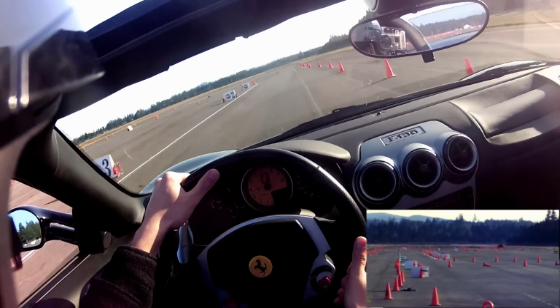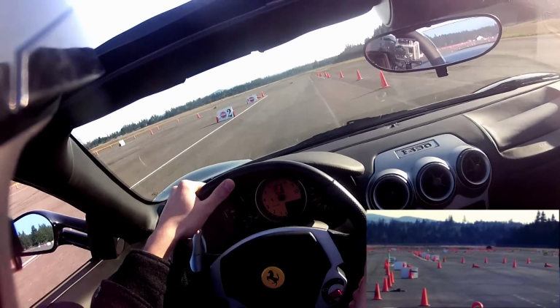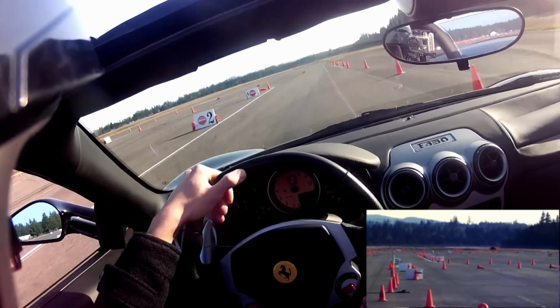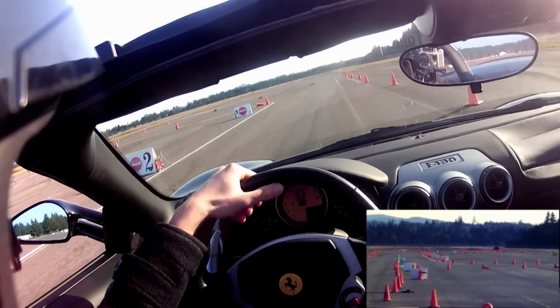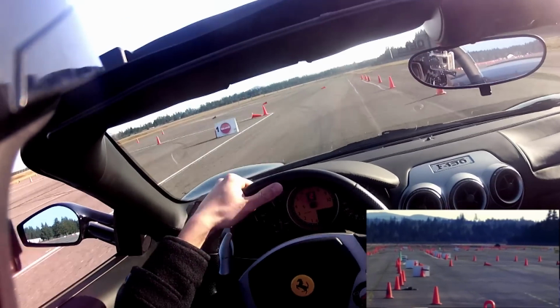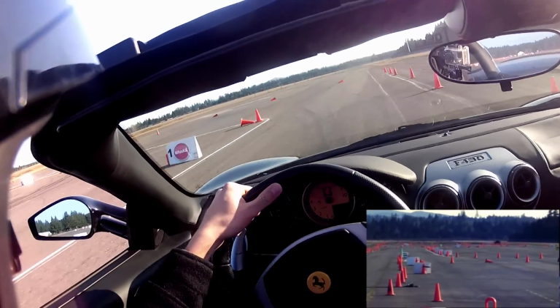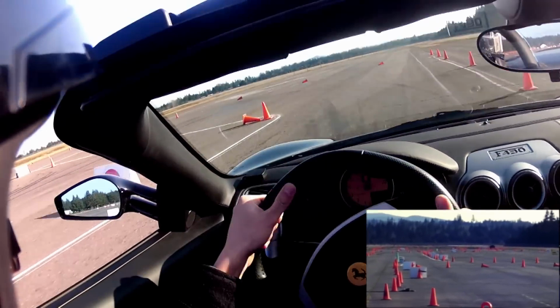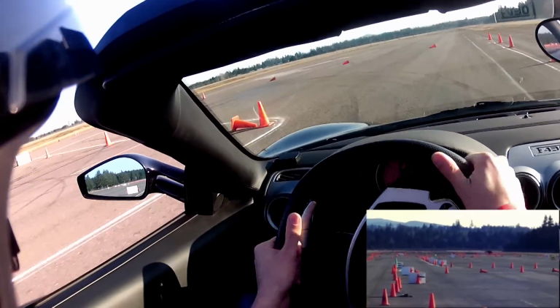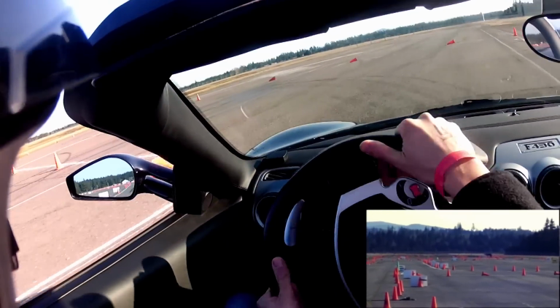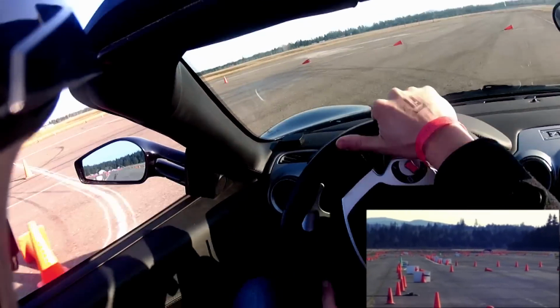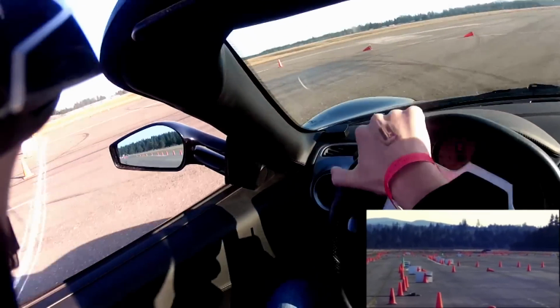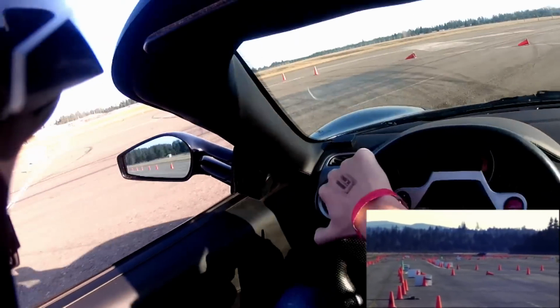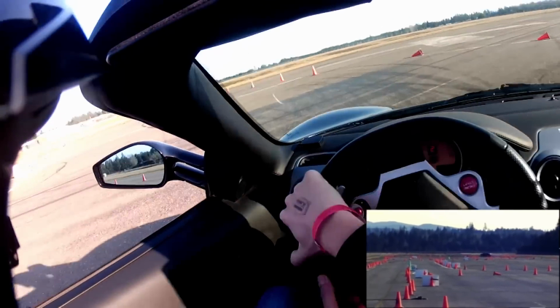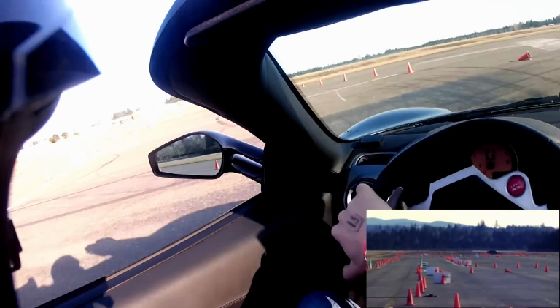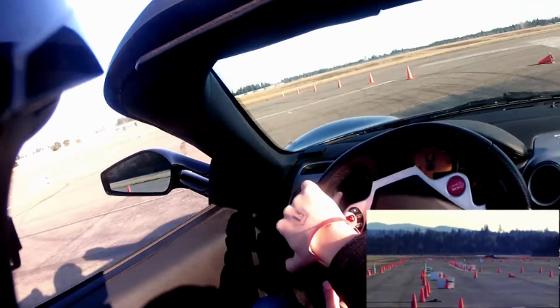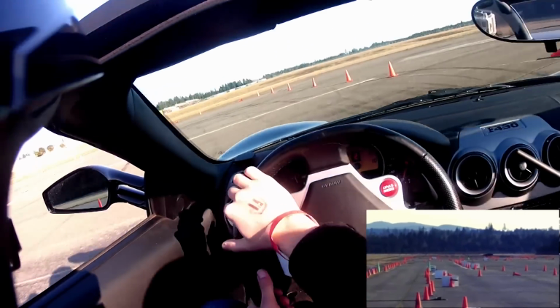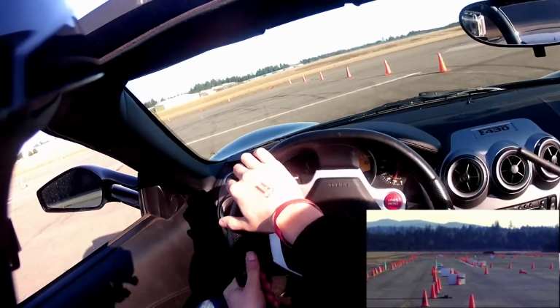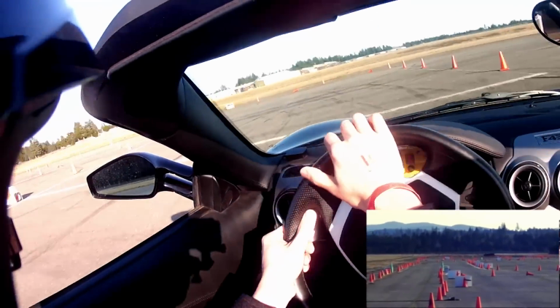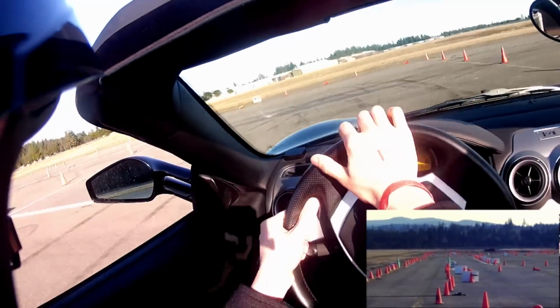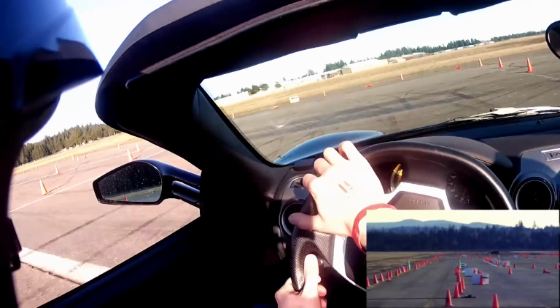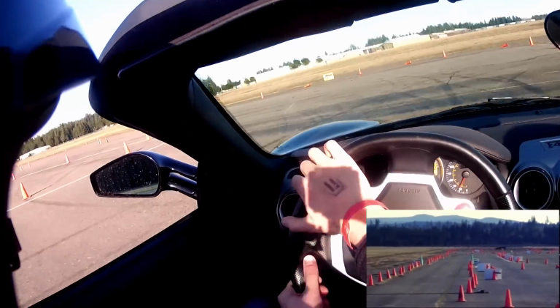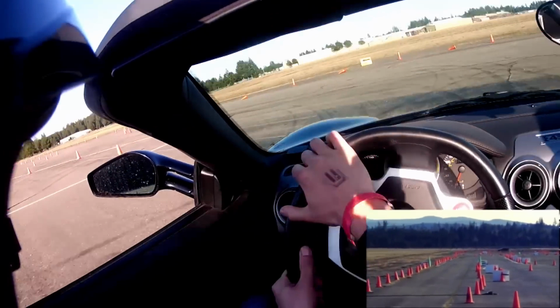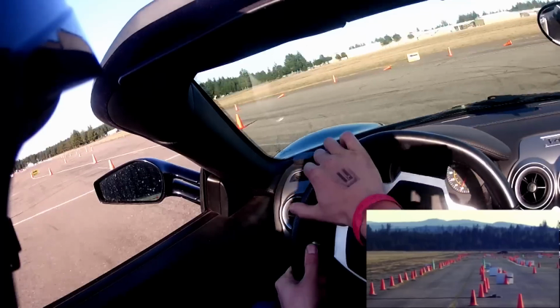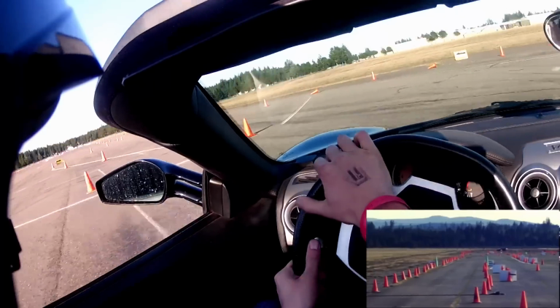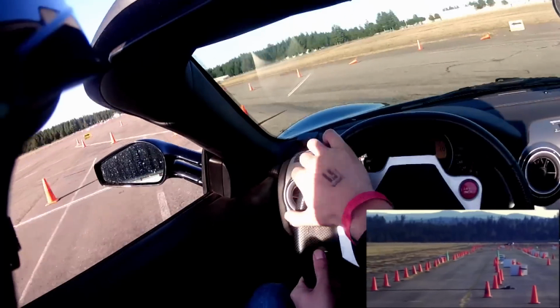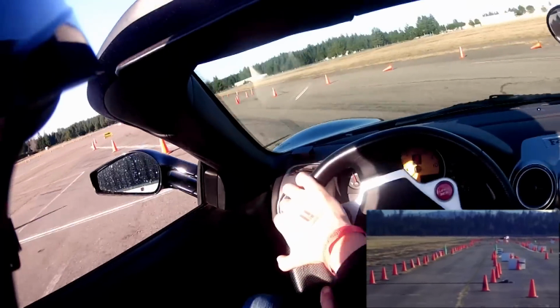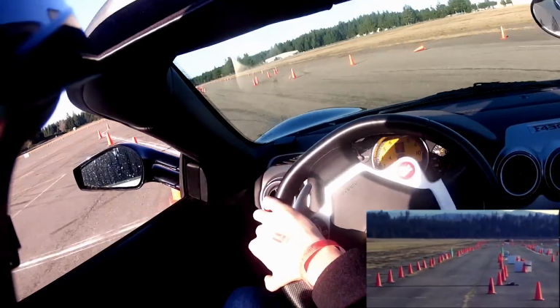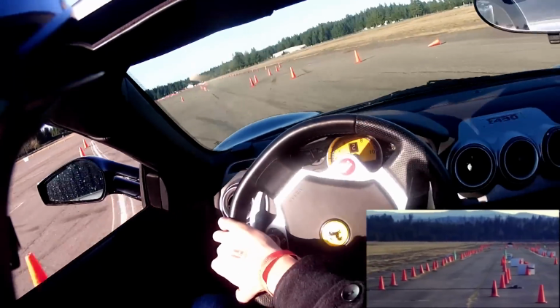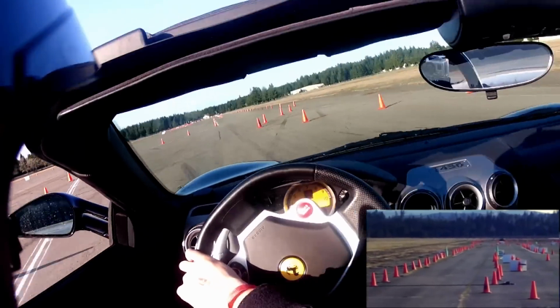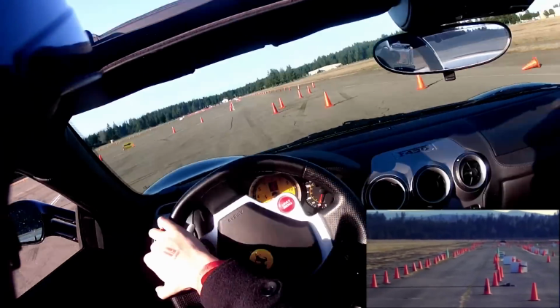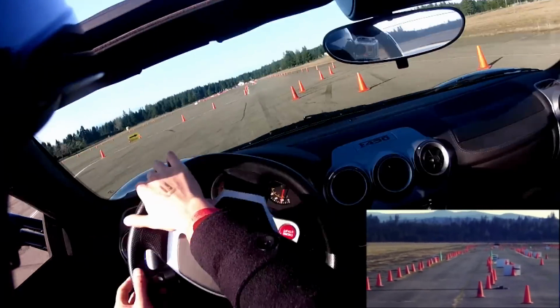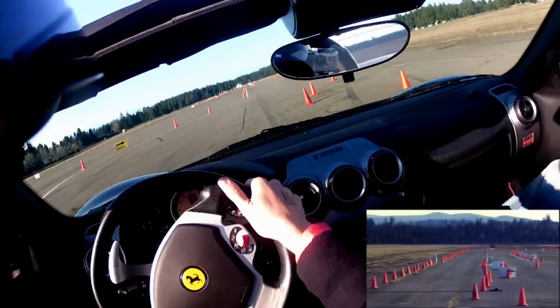More brakes. More brakes. There you go. So this corner really pitches us back off to the left. And then we have a good long straightaway.